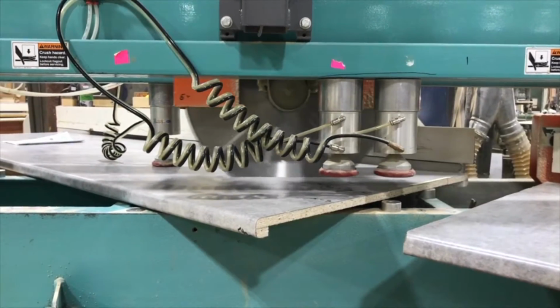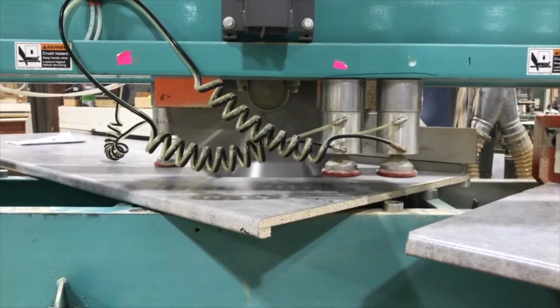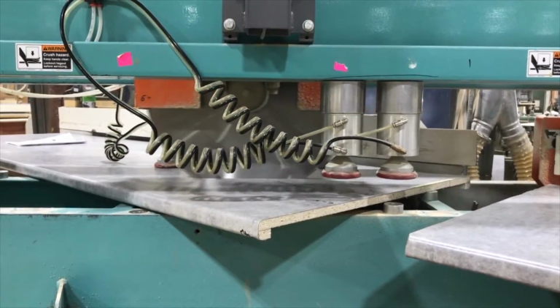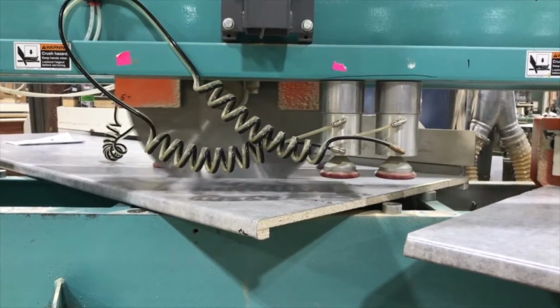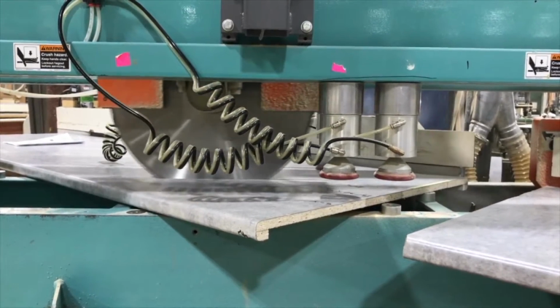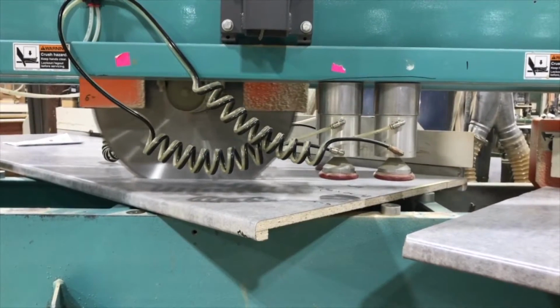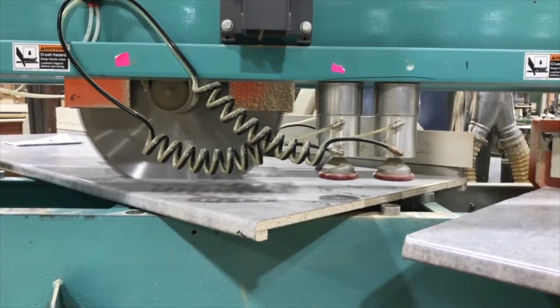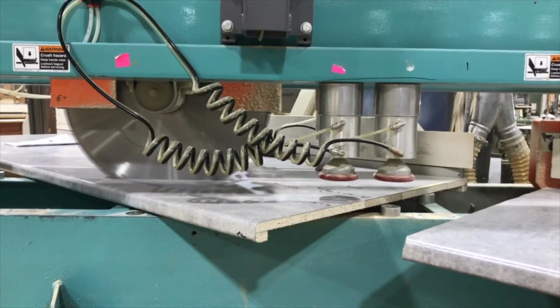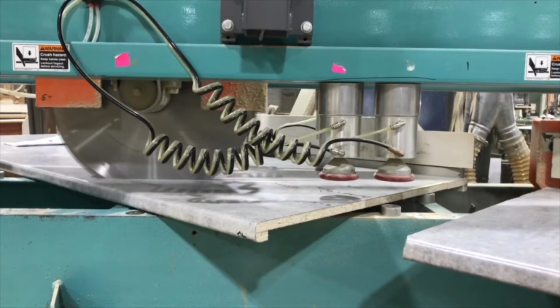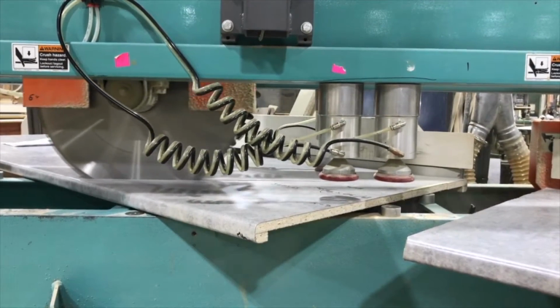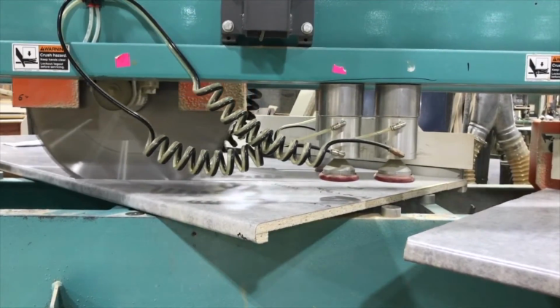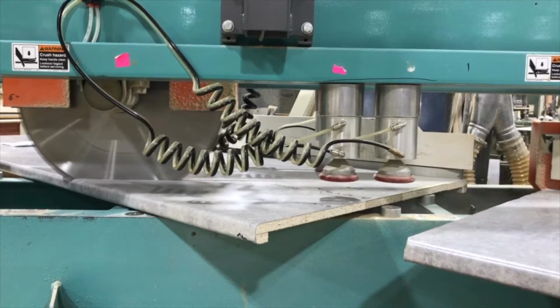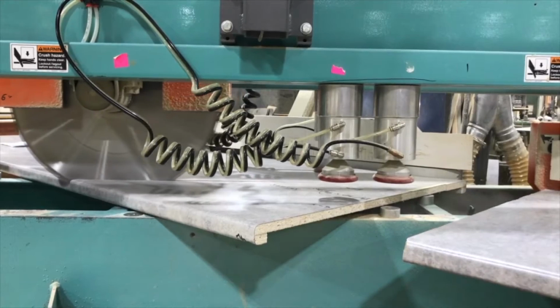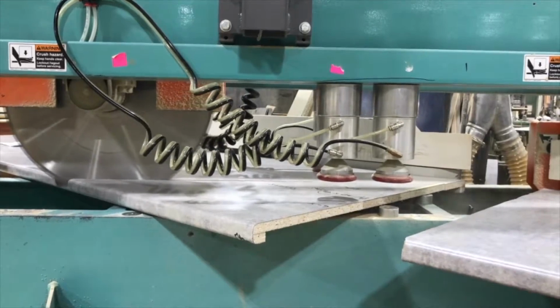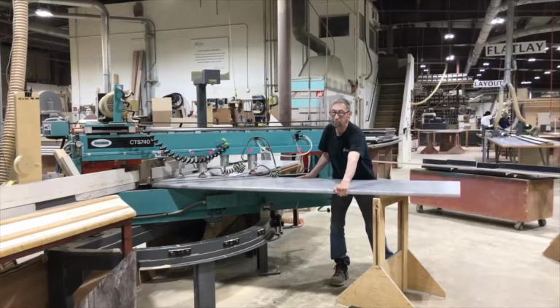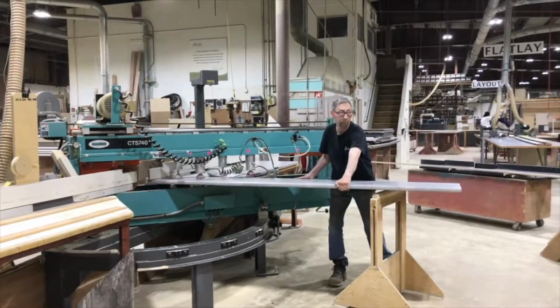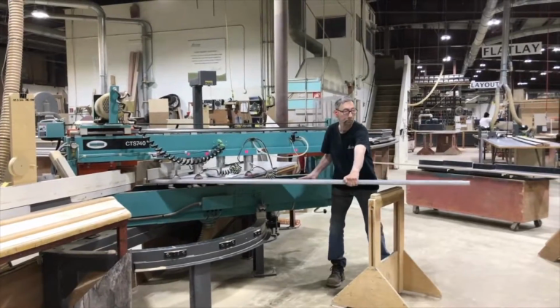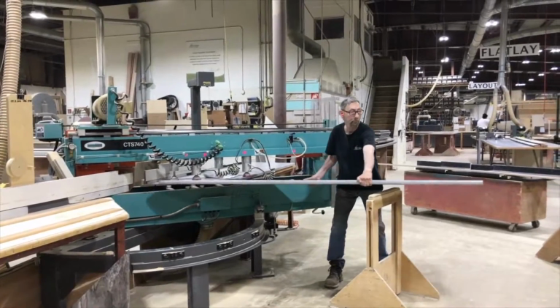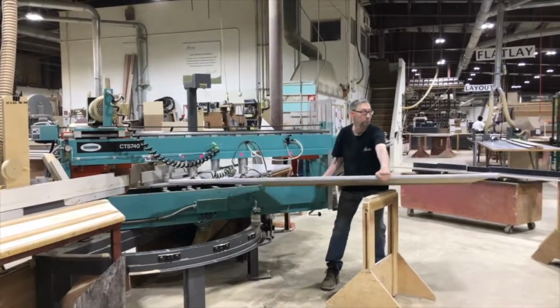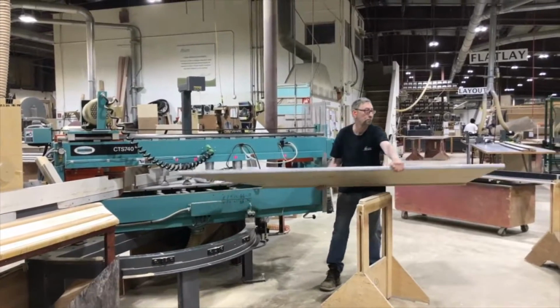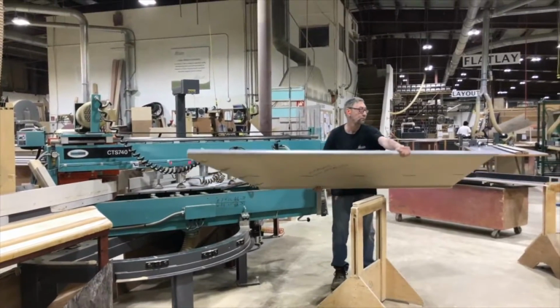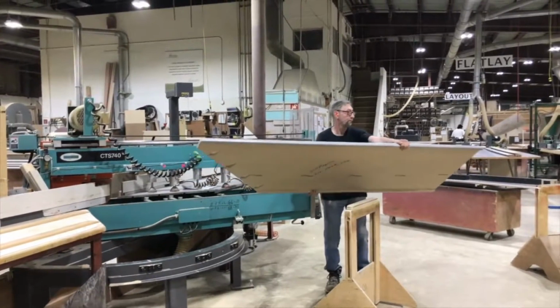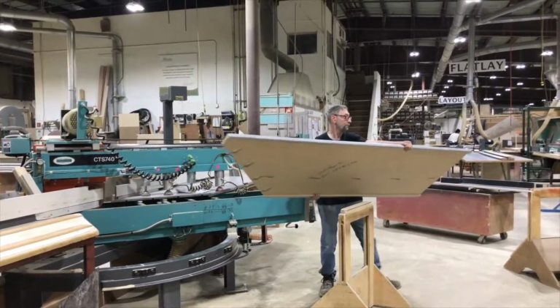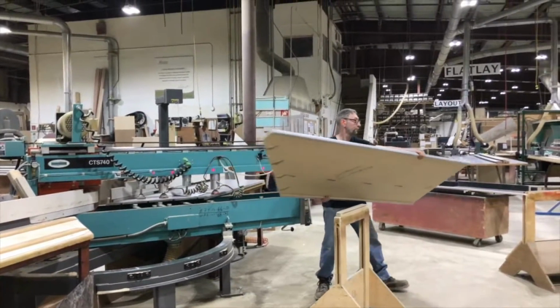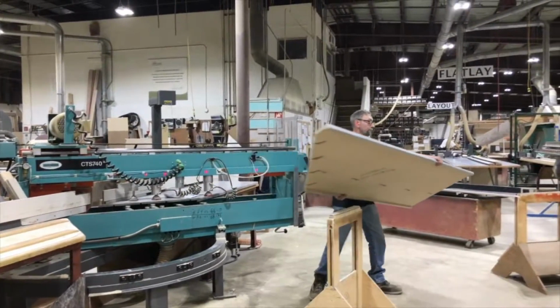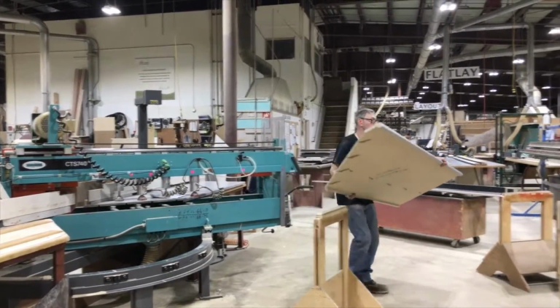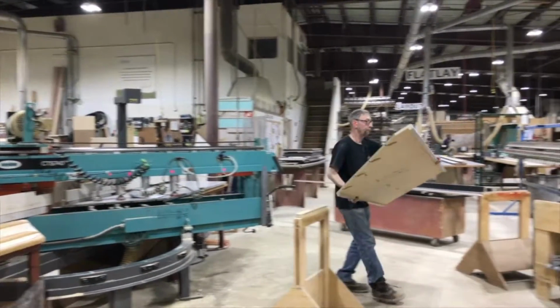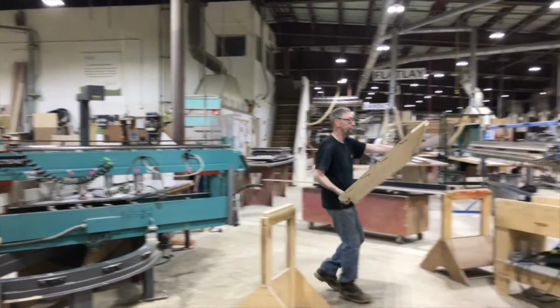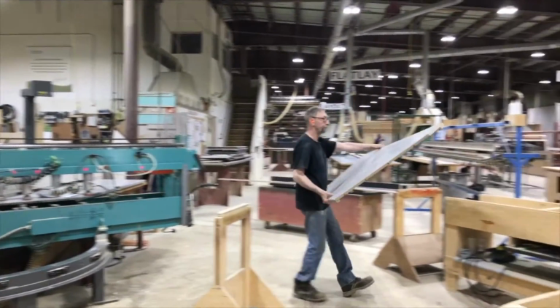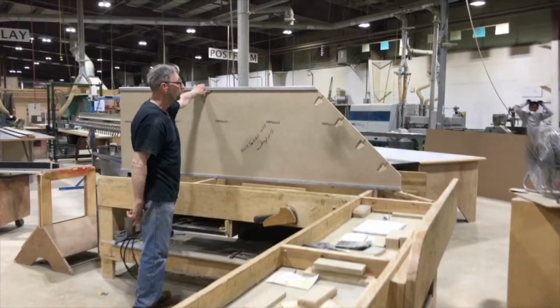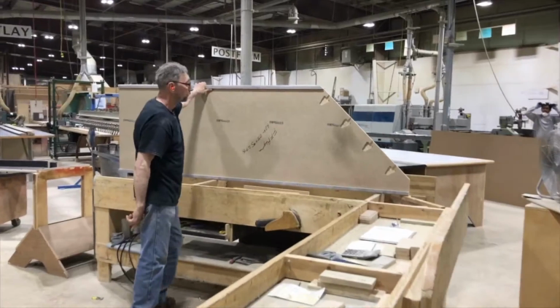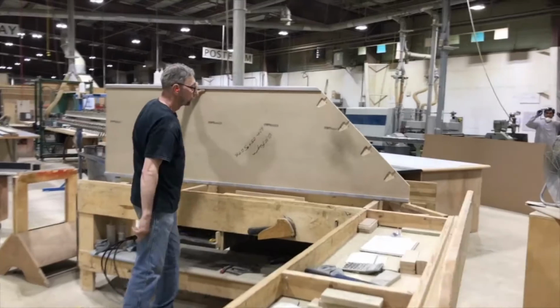We have a large miter saw we use to shape our countertops into L and U shapes for residential kitchens and bathroom orders.